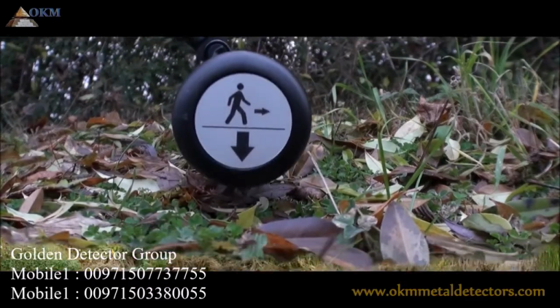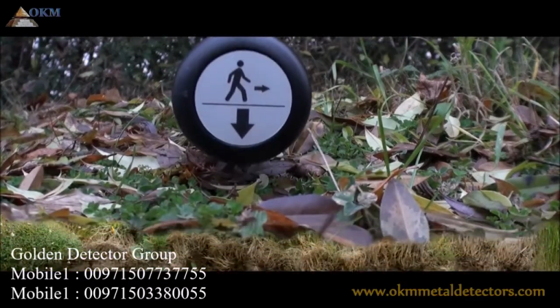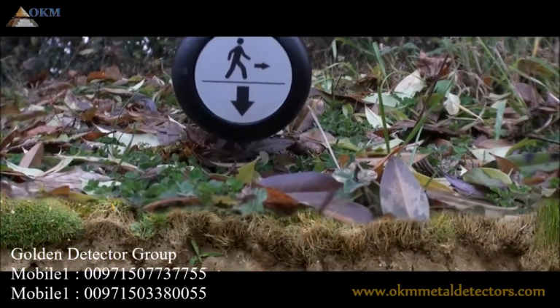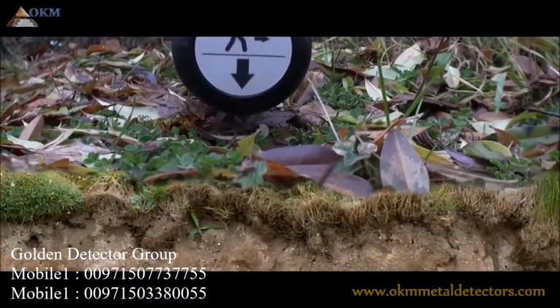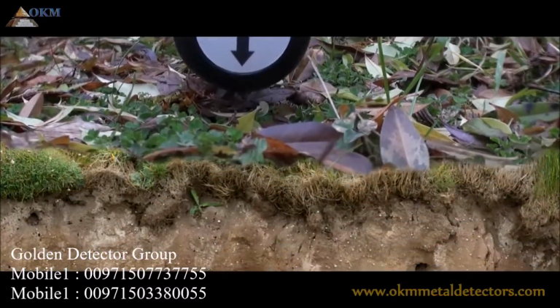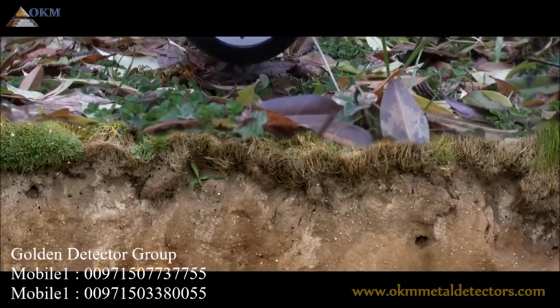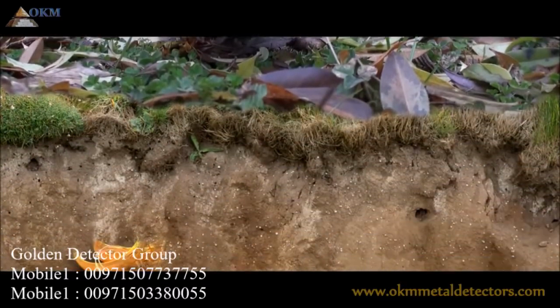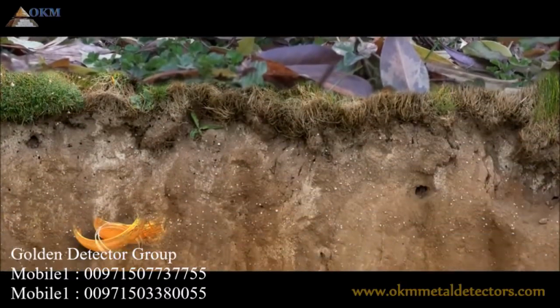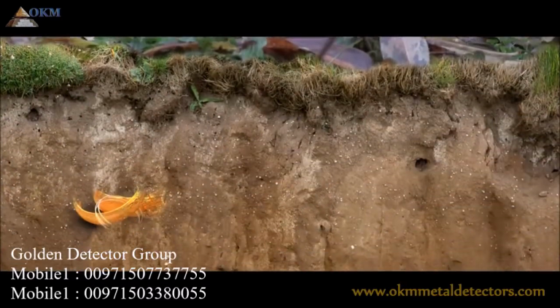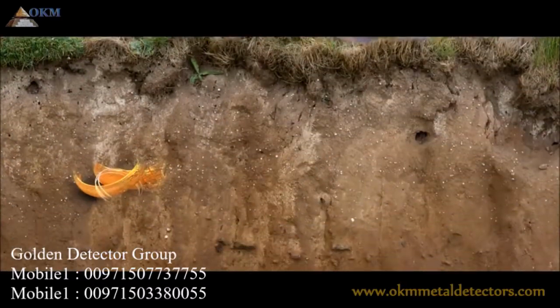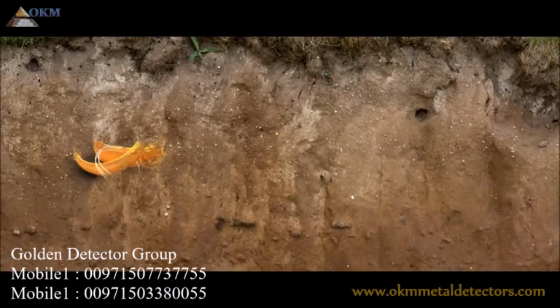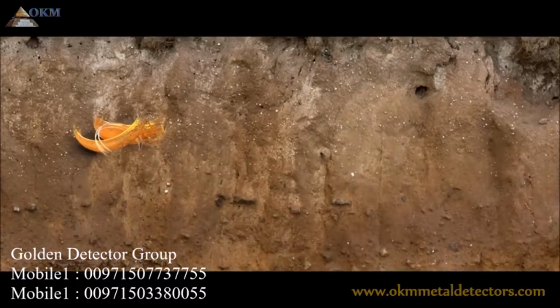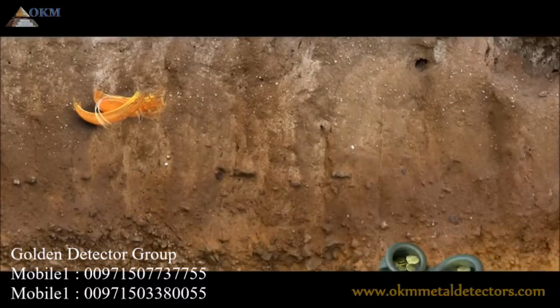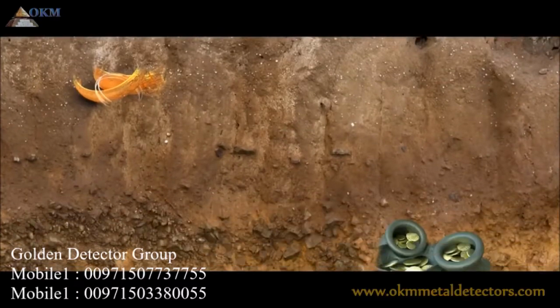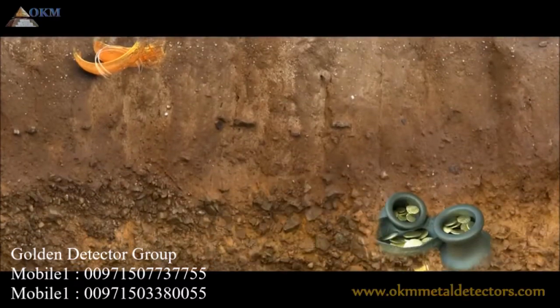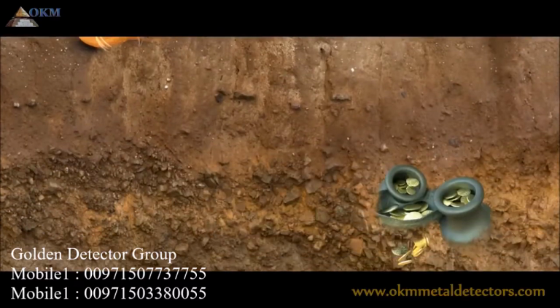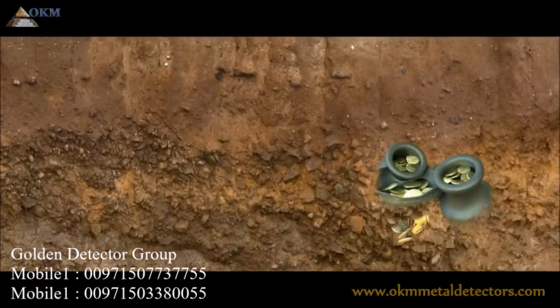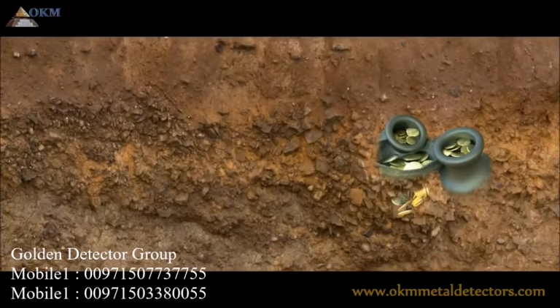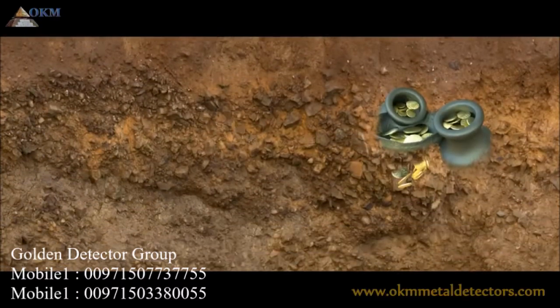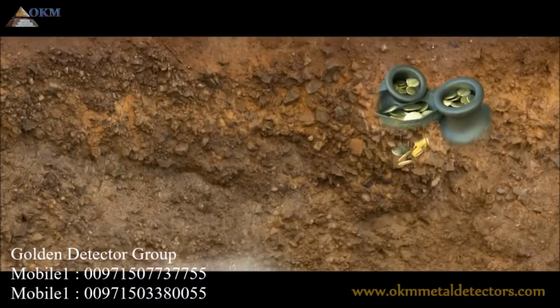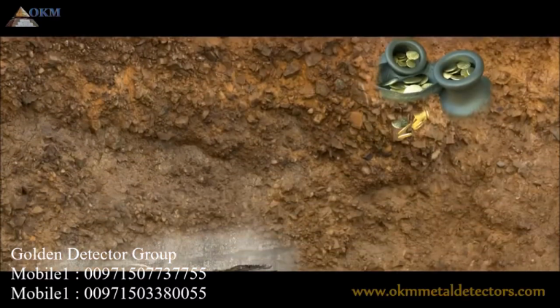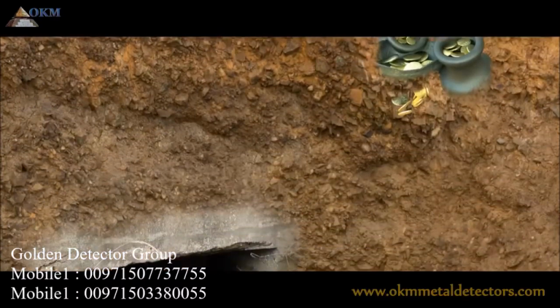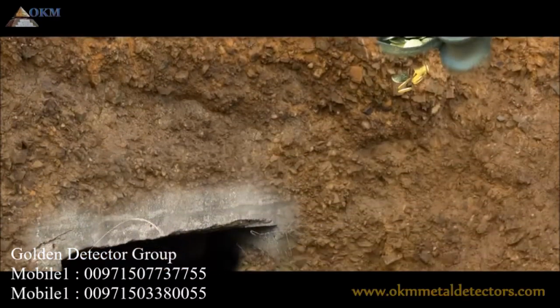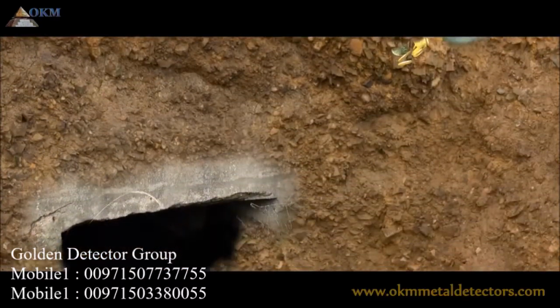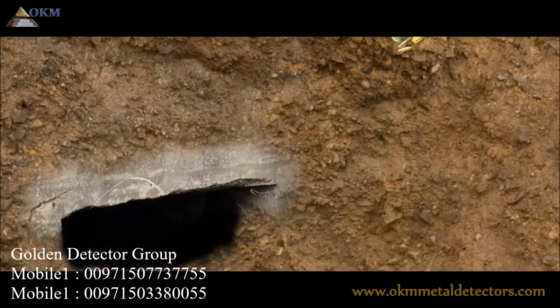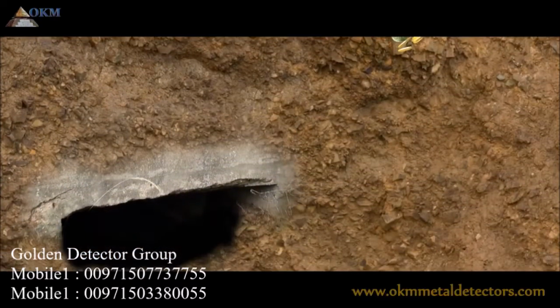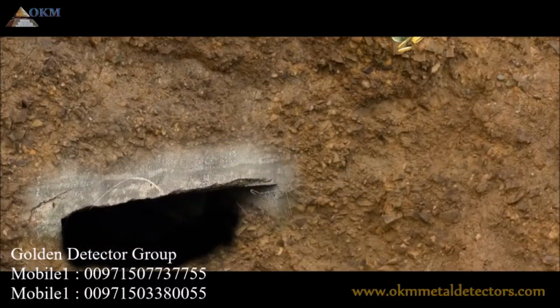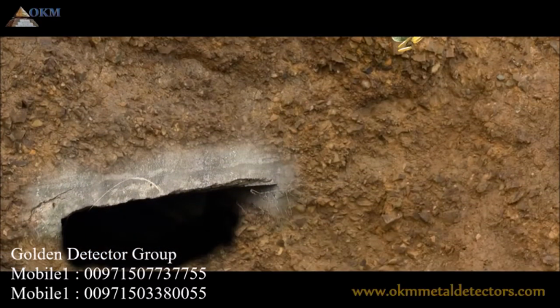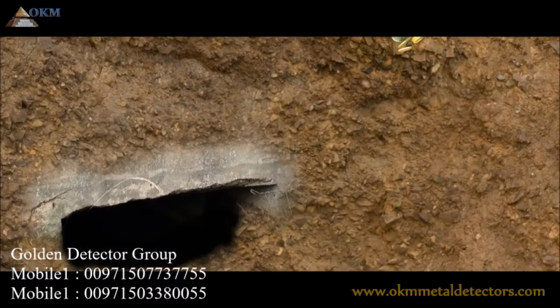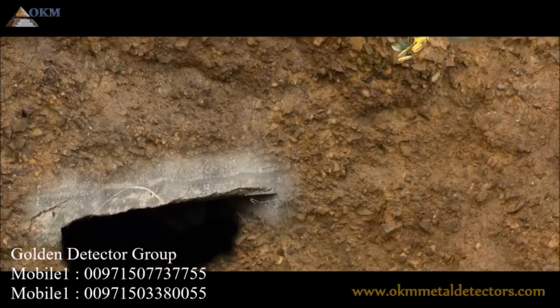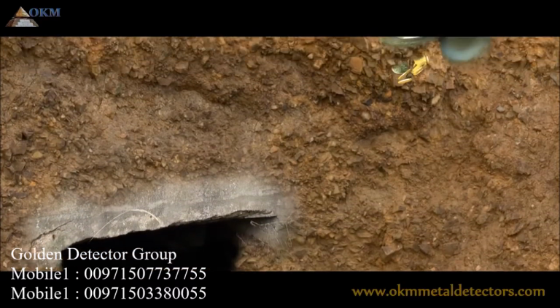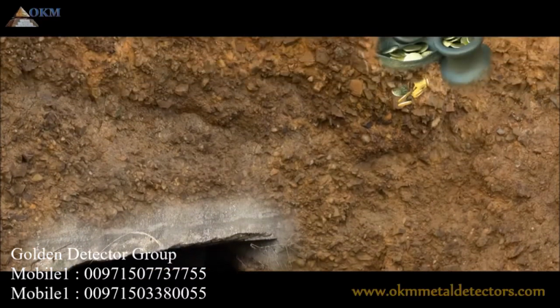You simply scan the ground with its horizontal probe to detect buried treasures, hidden artifacts, and underground voids.